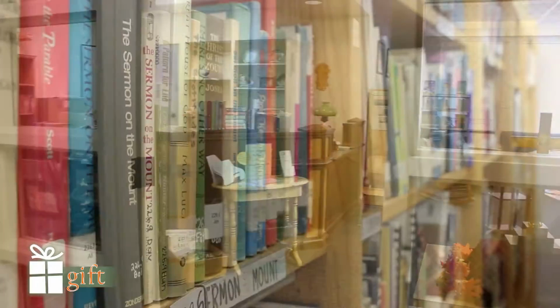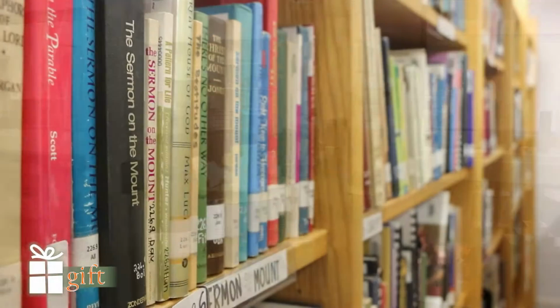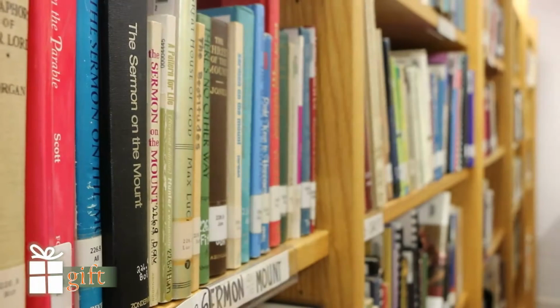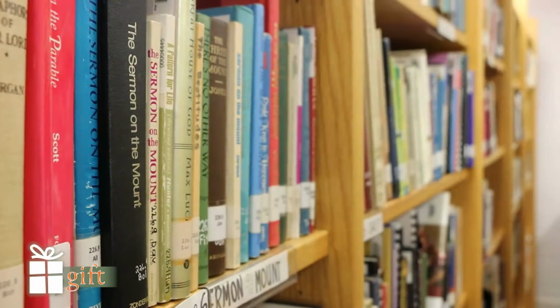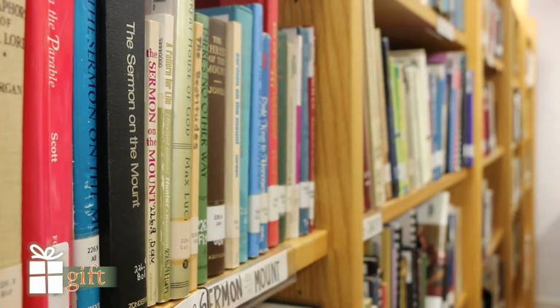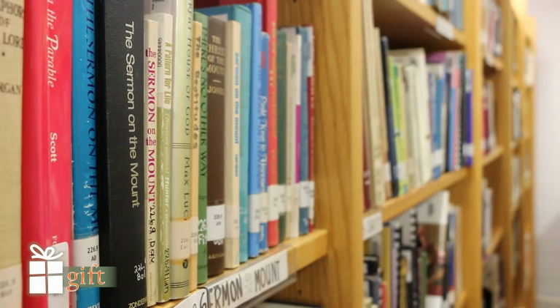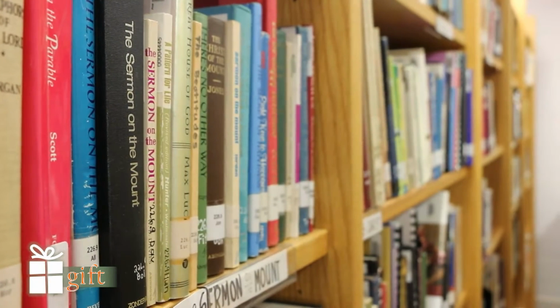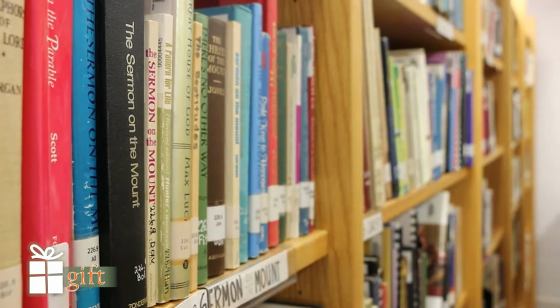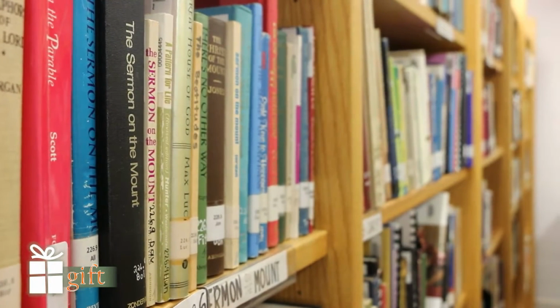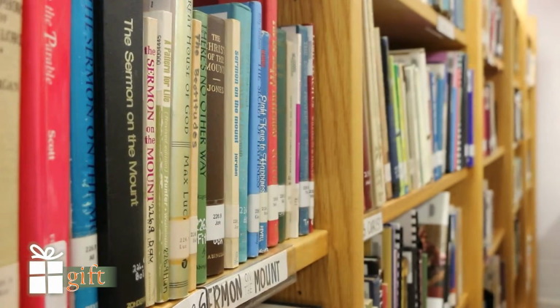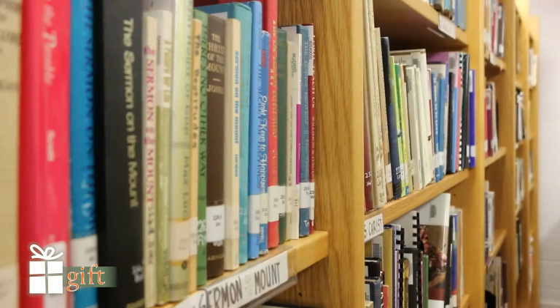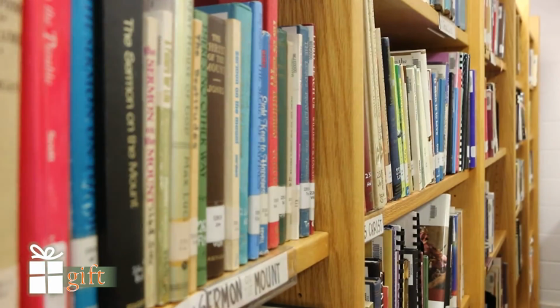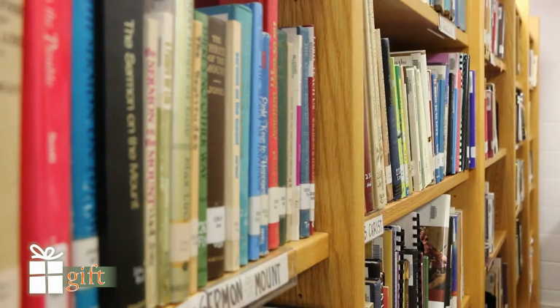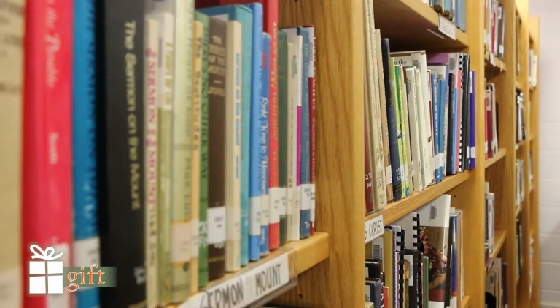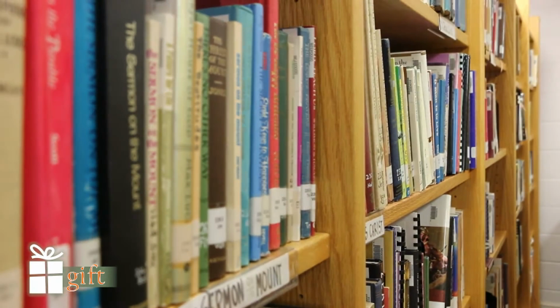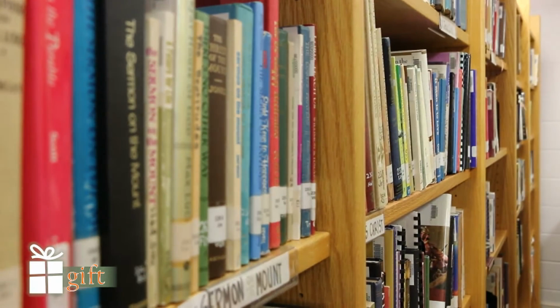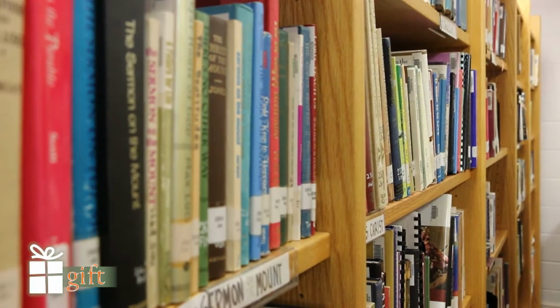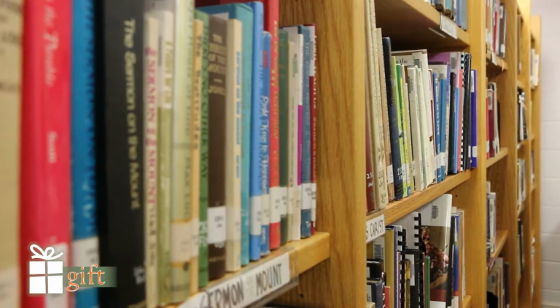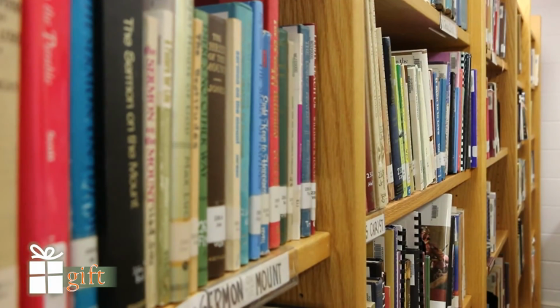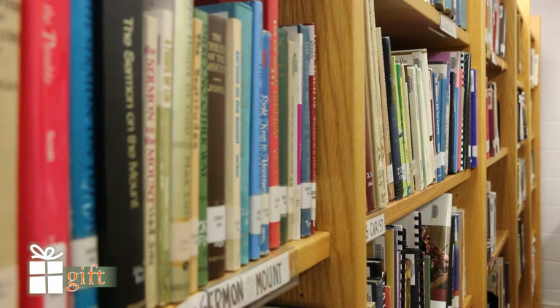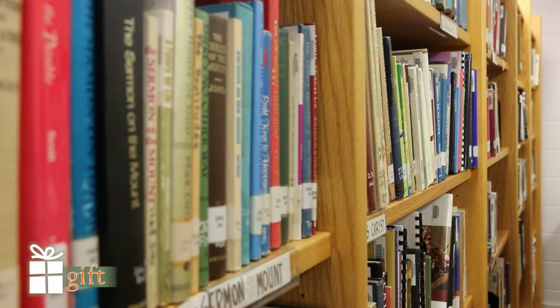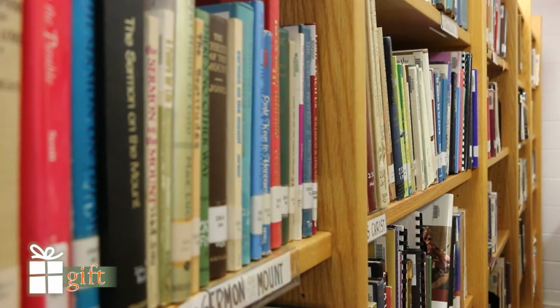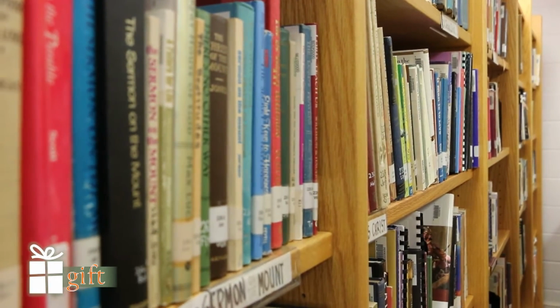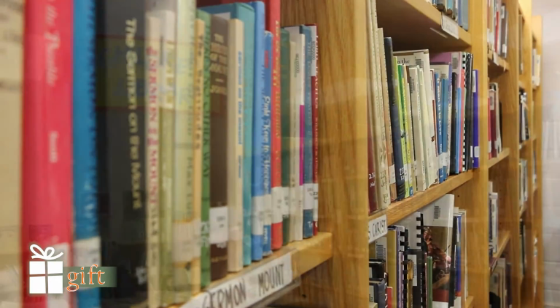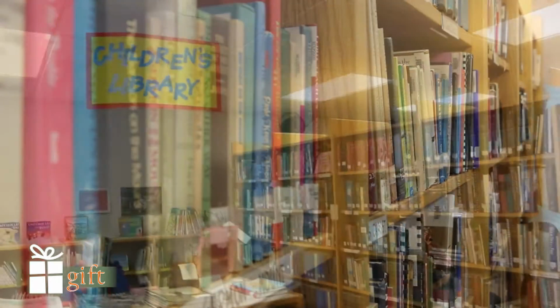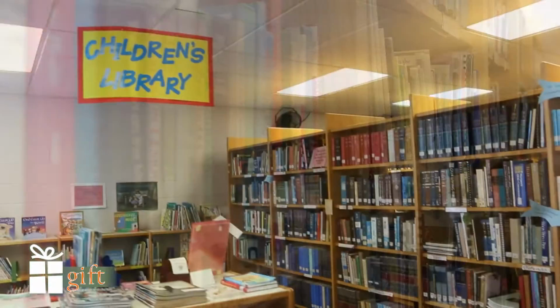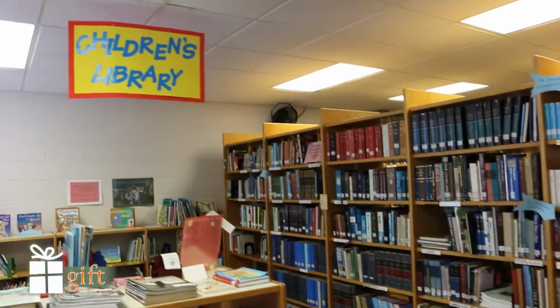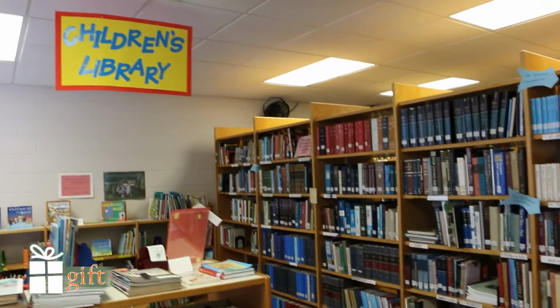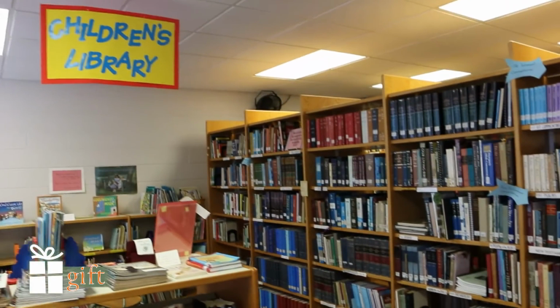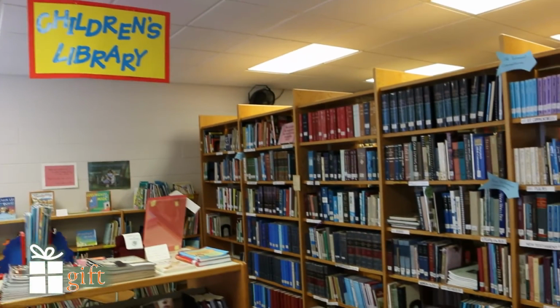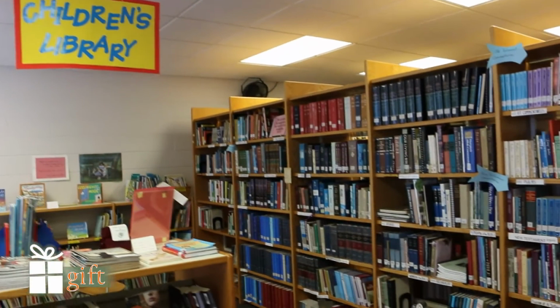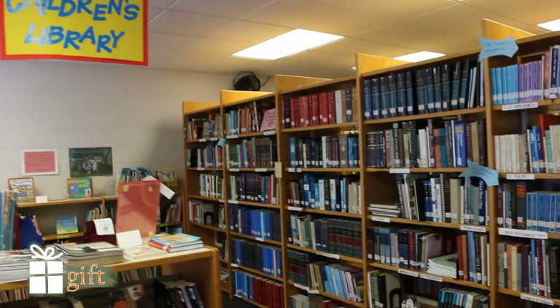It's a little hidden gem we have here in the church. It's a very complete library that I think anyone would enjoy.